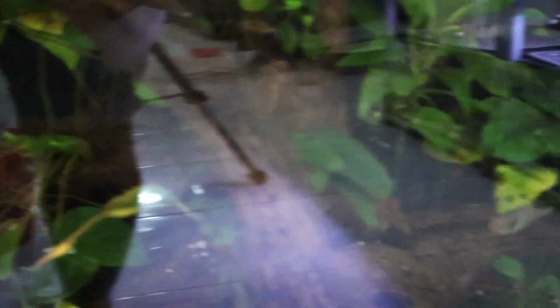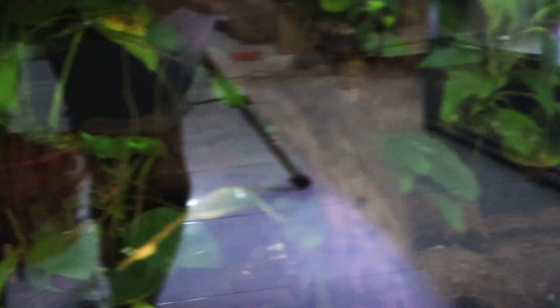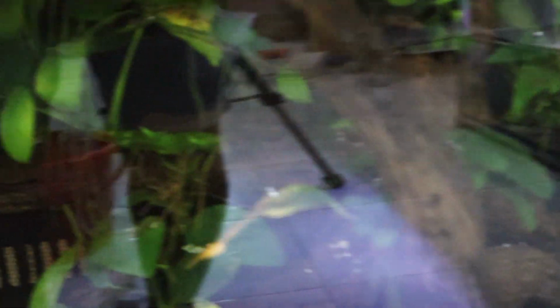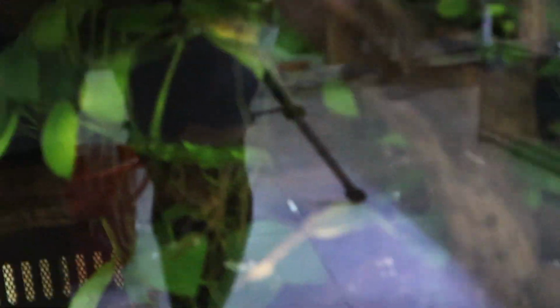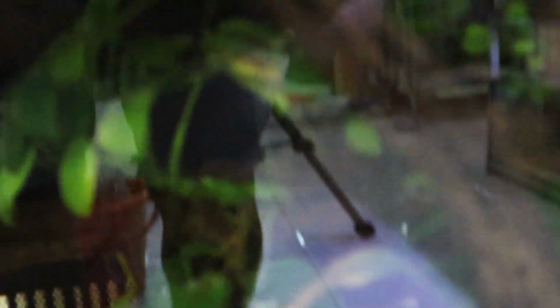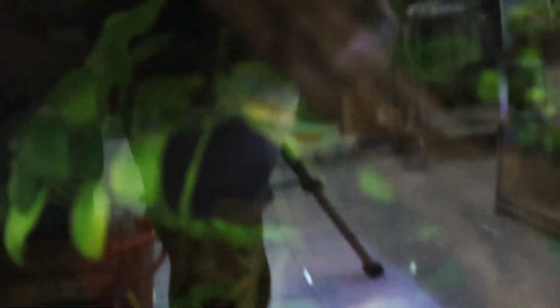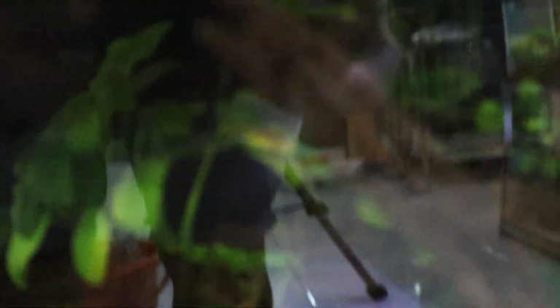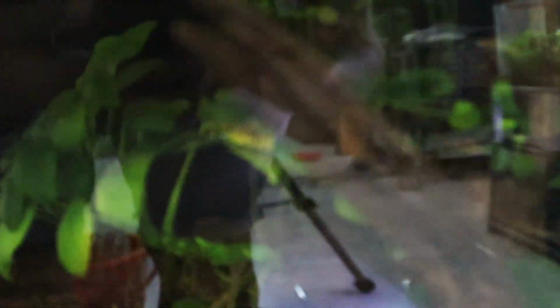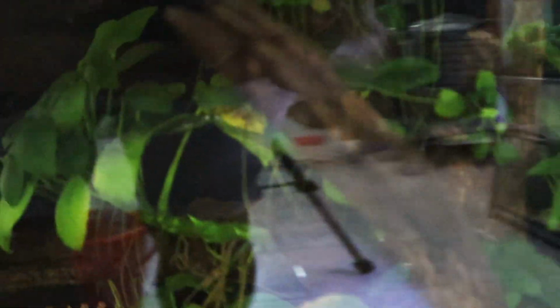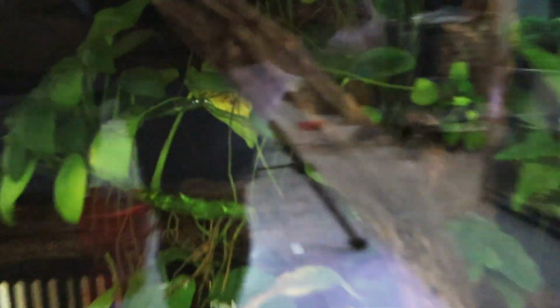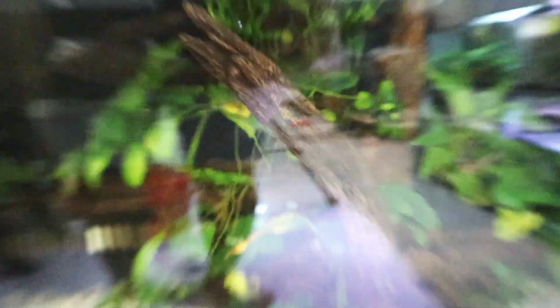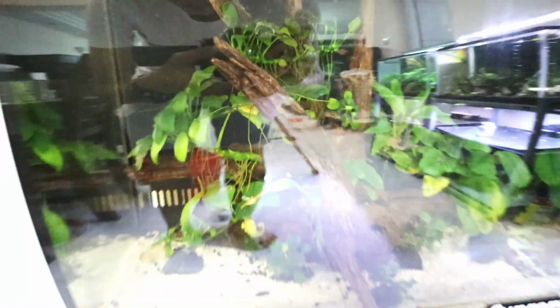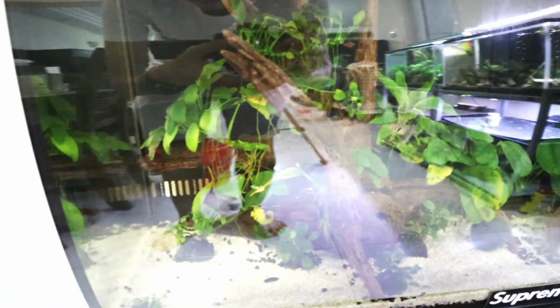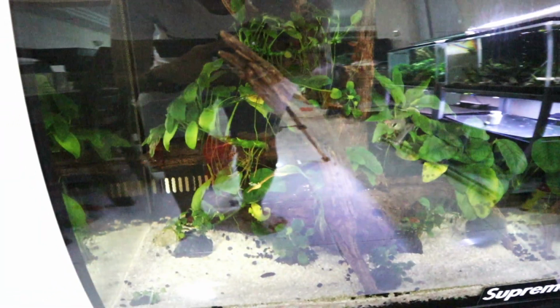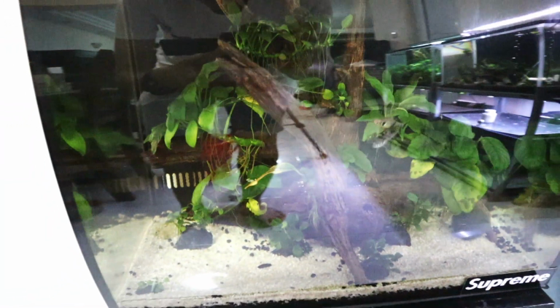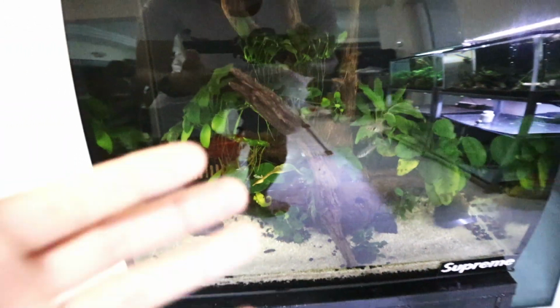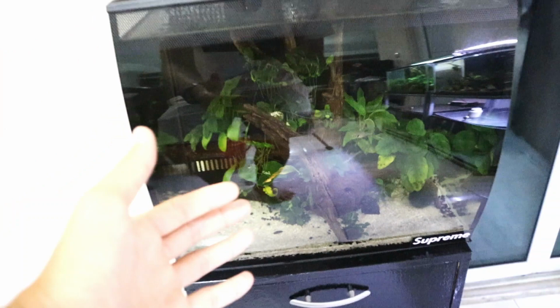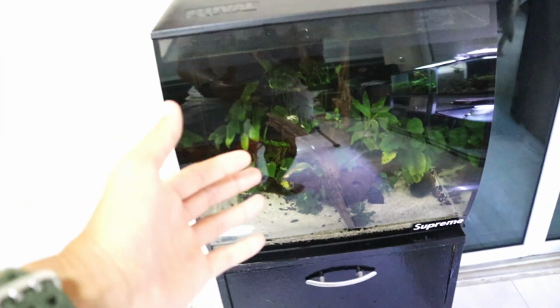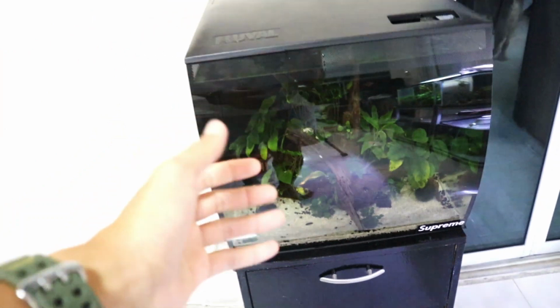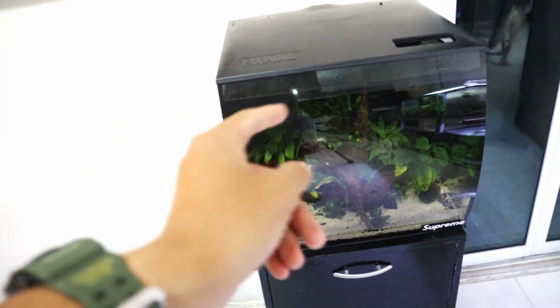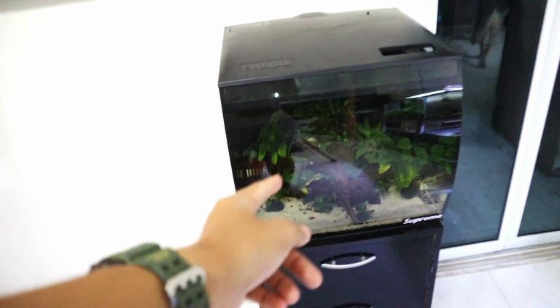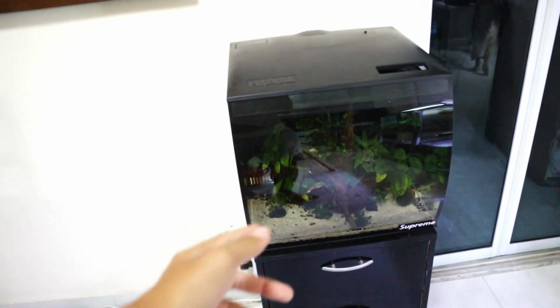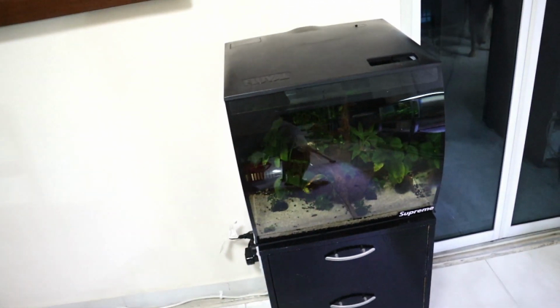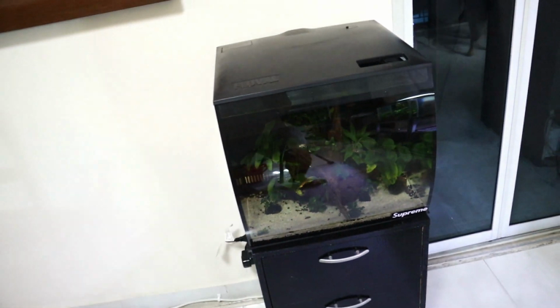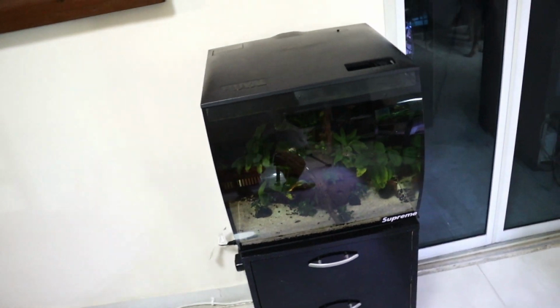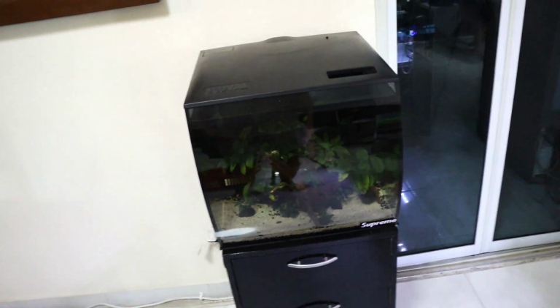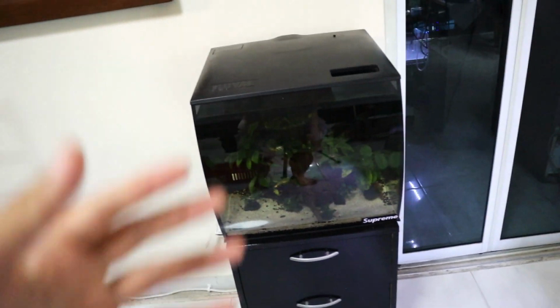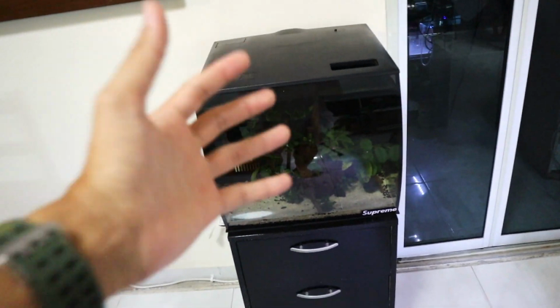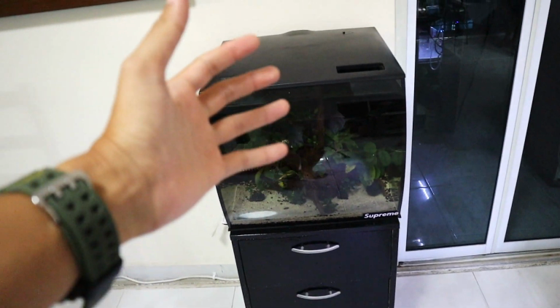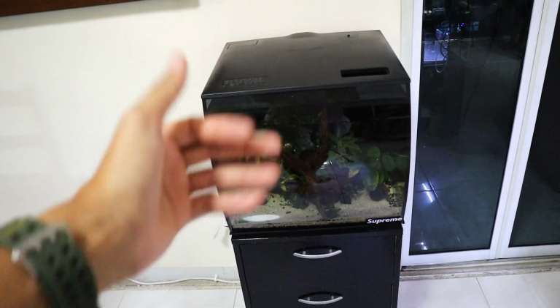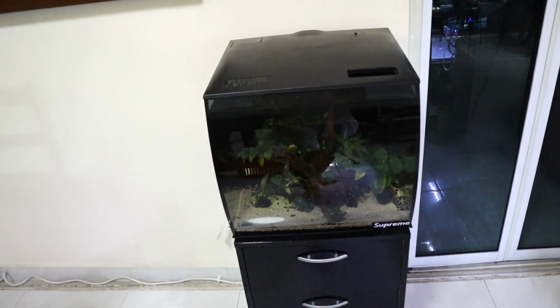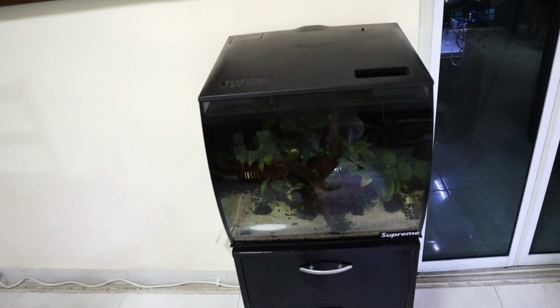Oh, they all disappeared! But I'm just going to leave it like this and check back in on them in a few hours.